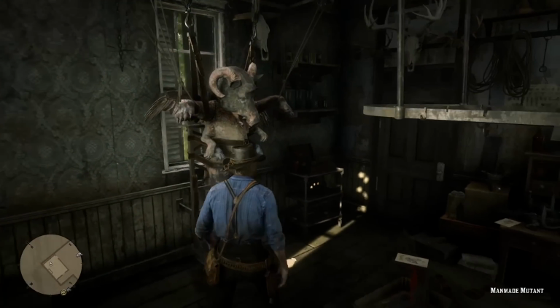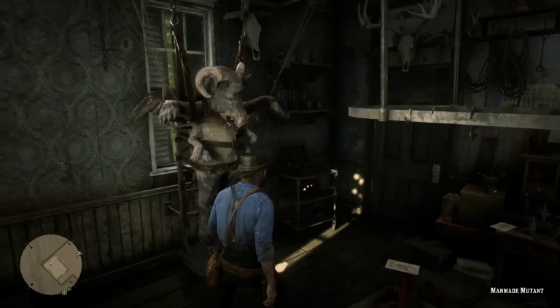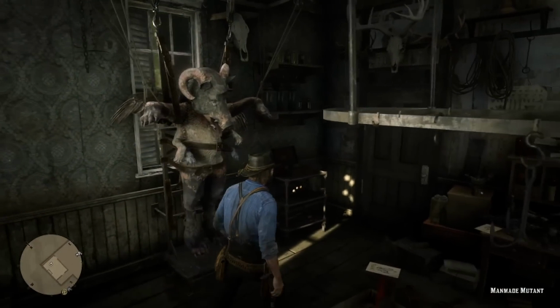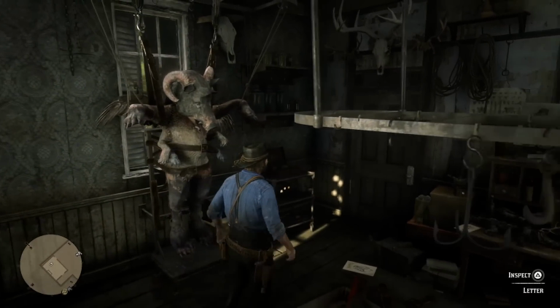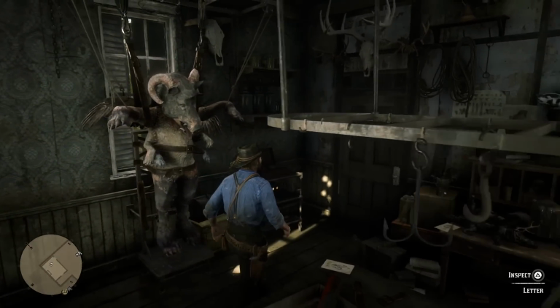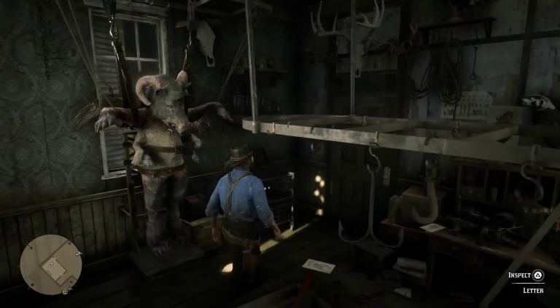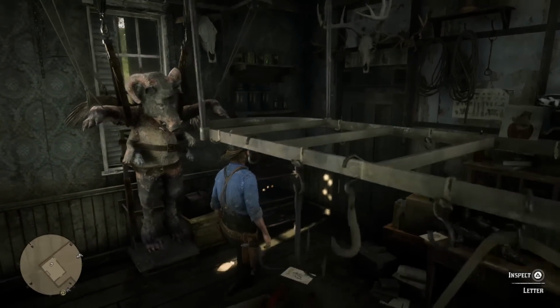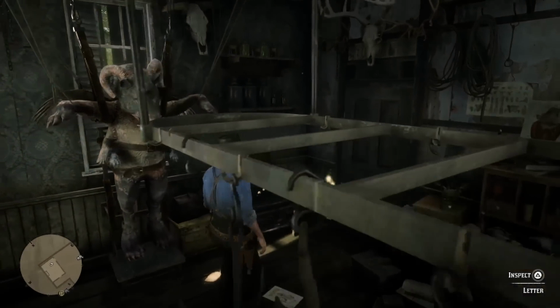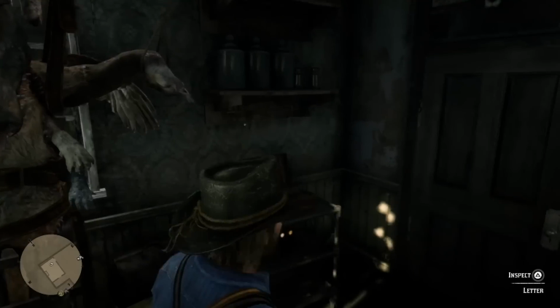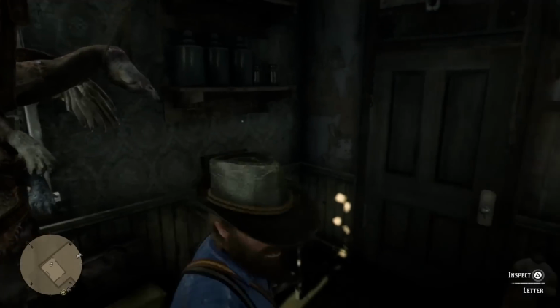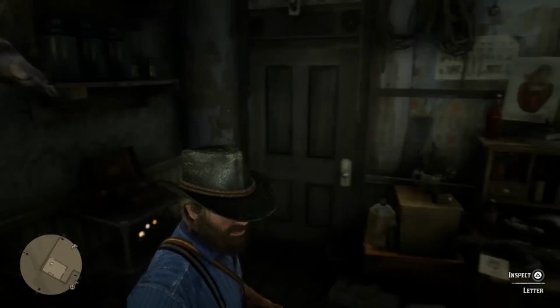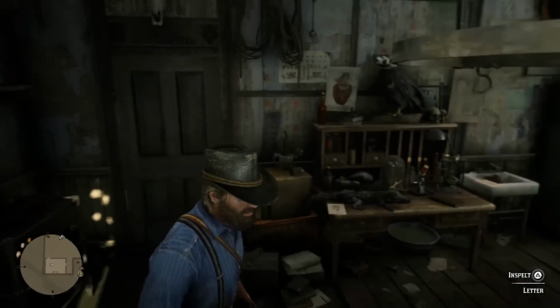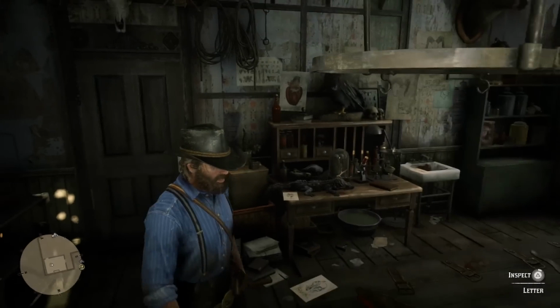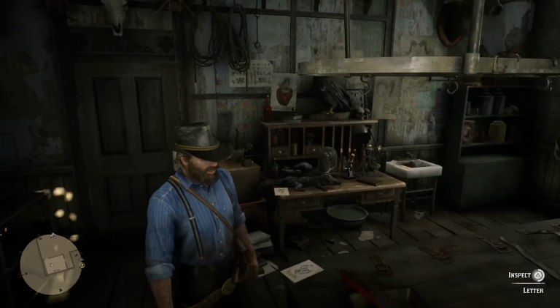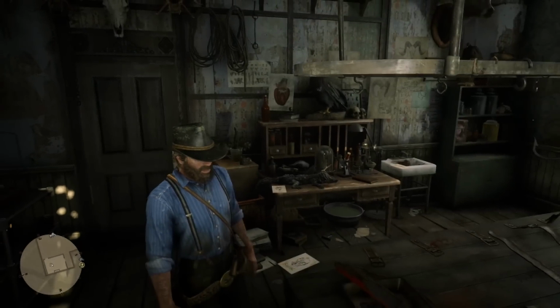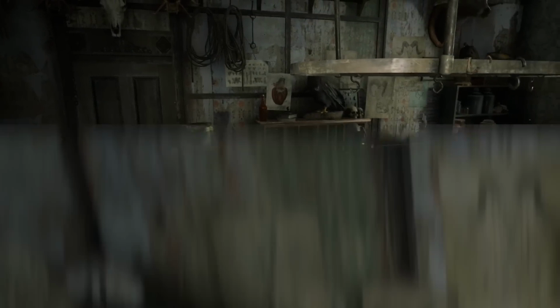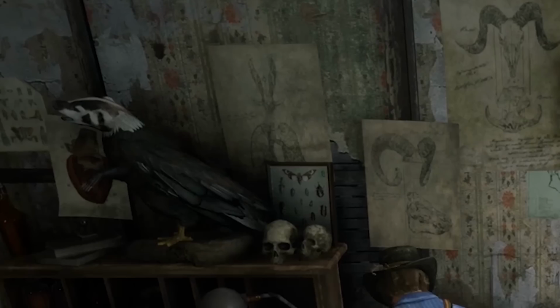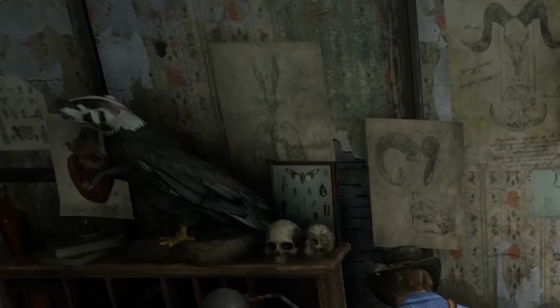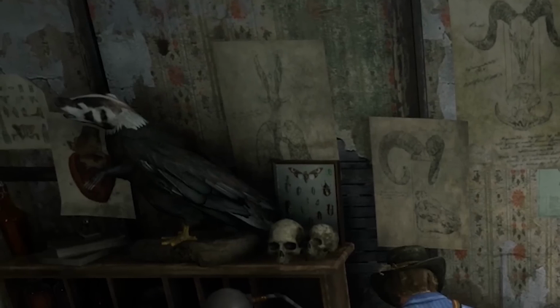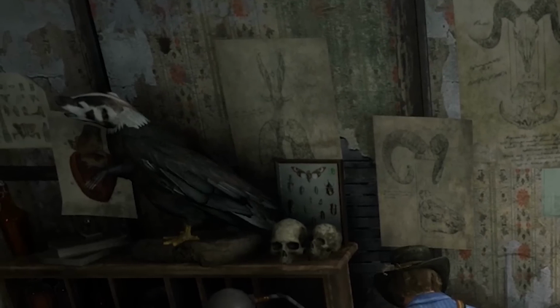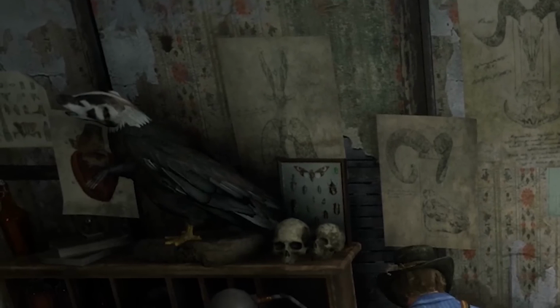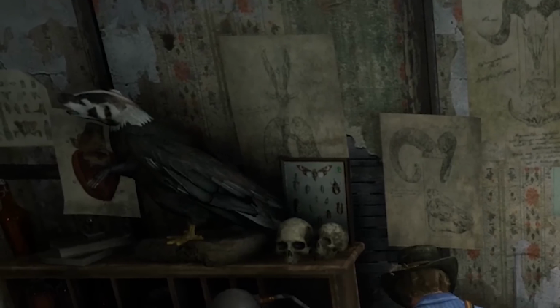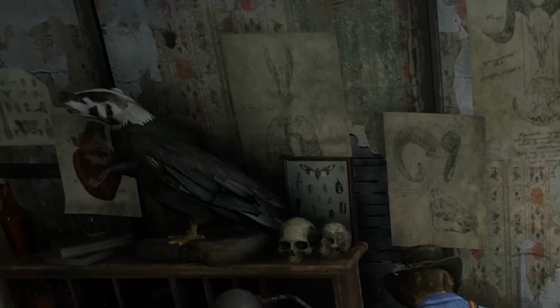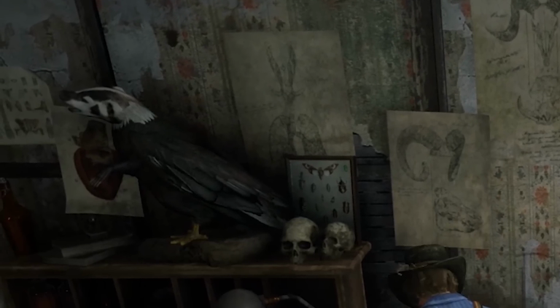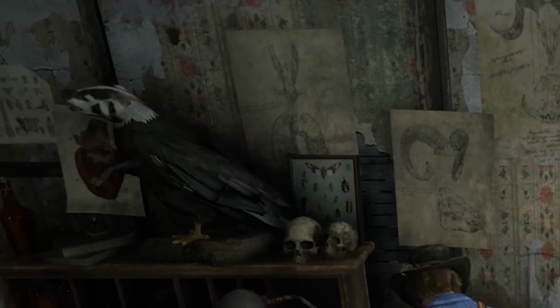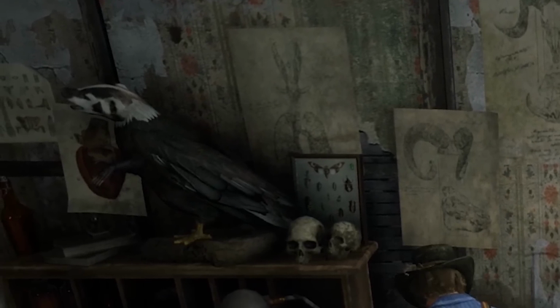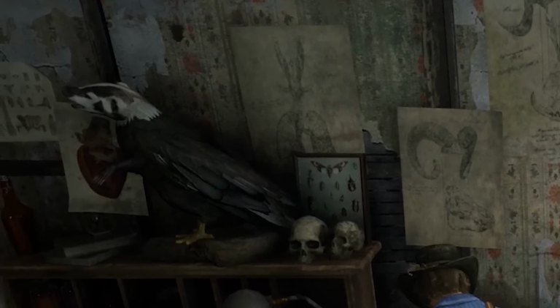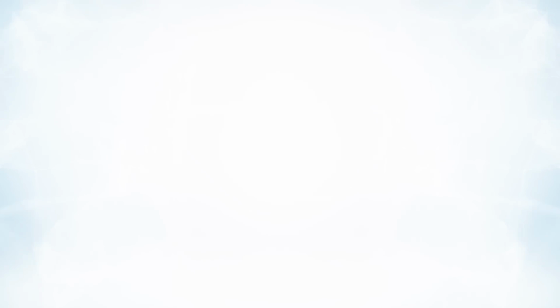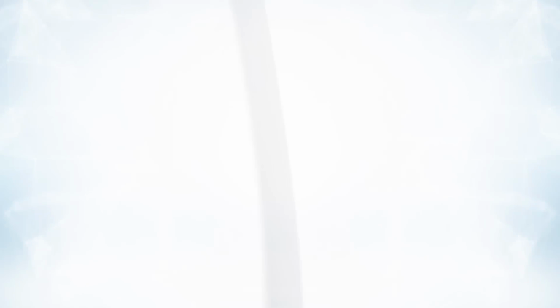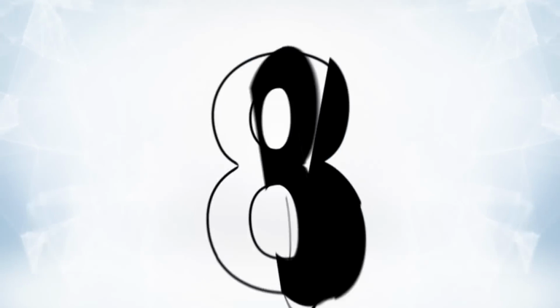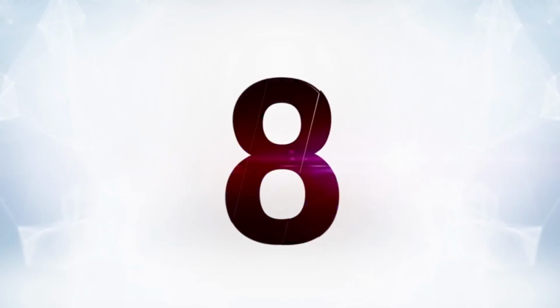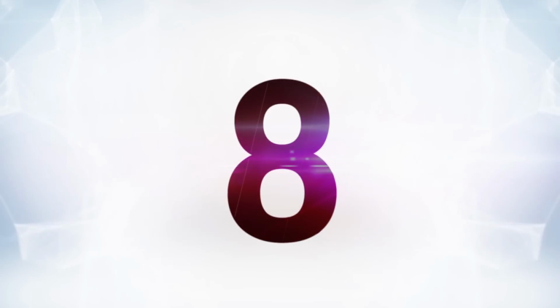There's creepy taxidermy creatures all over the place, along with strange notes and diagrams. The centerpiece of the whole area is the man bear pig on the rack, like some crazy man was trying to create life or something. It's just a really creepy location in the game, and it's a game that's full of creepy locations, and this one takes the cake. It's definitely the most secret-roomie of the Red Dead secrets, and definitely the most grotesque.